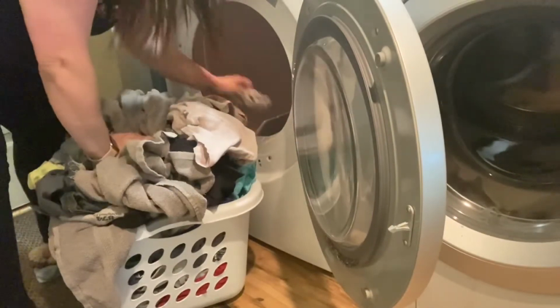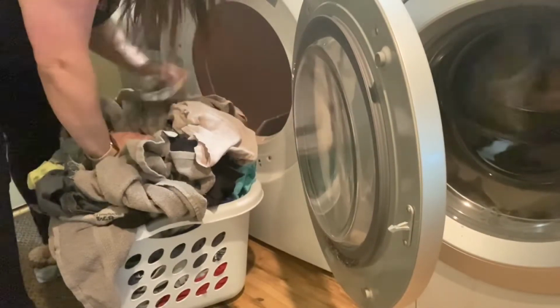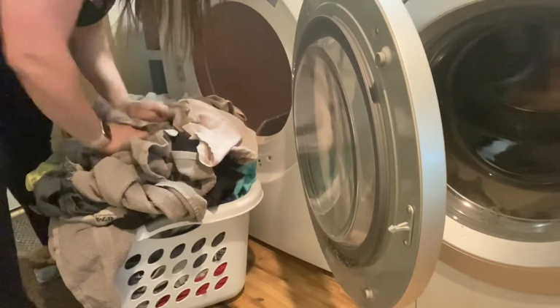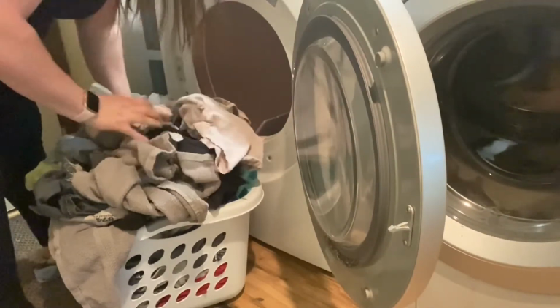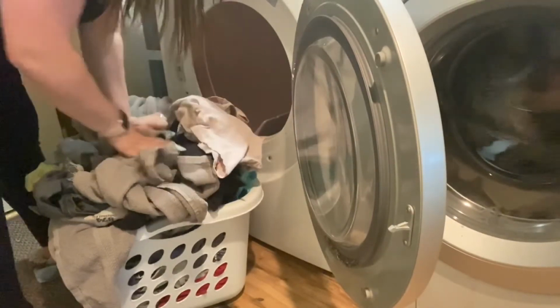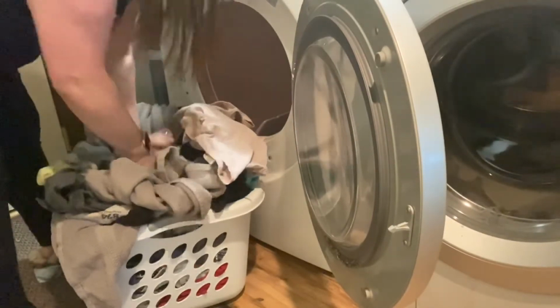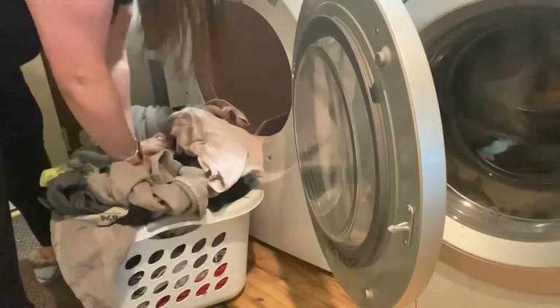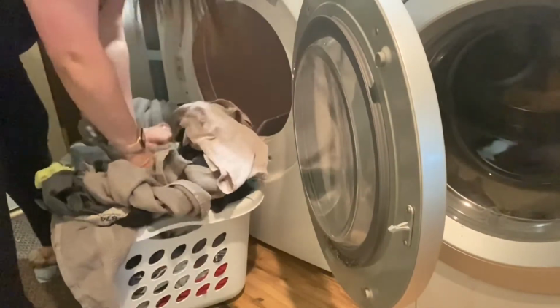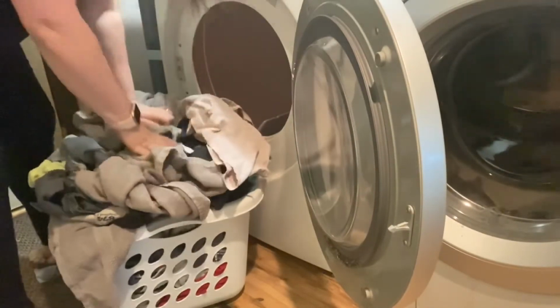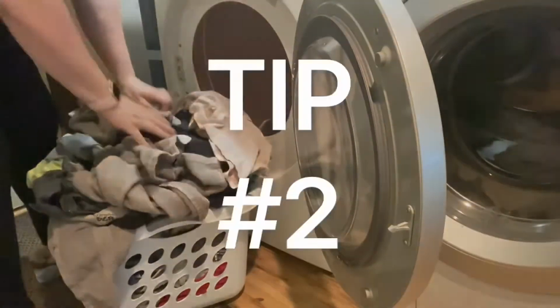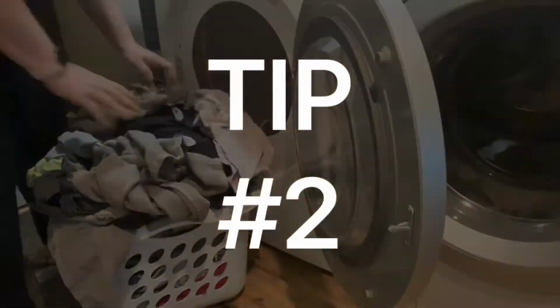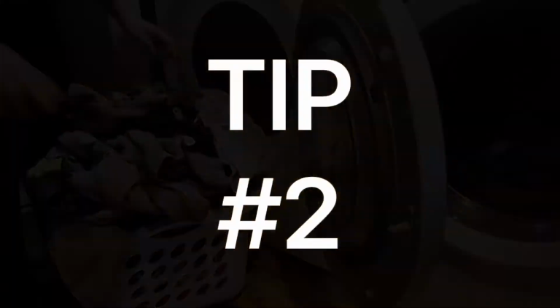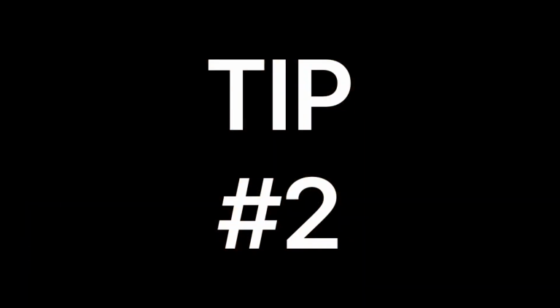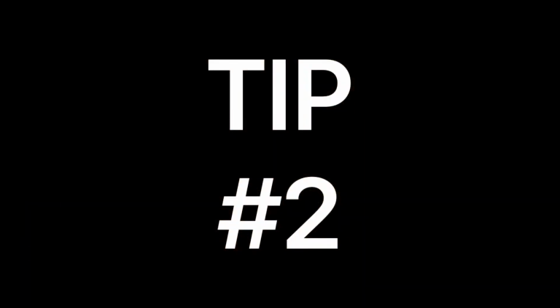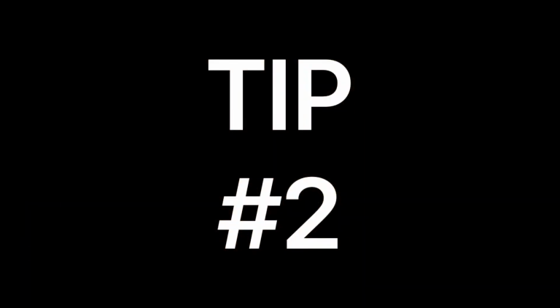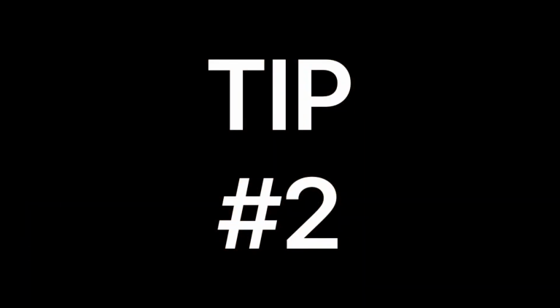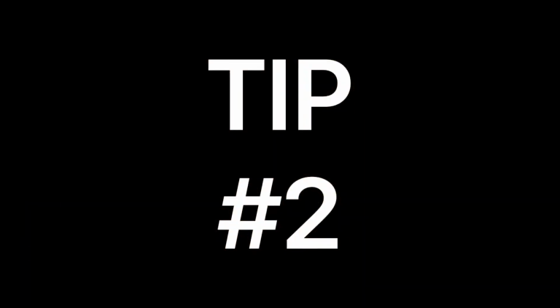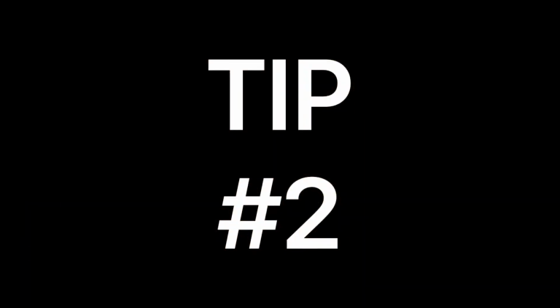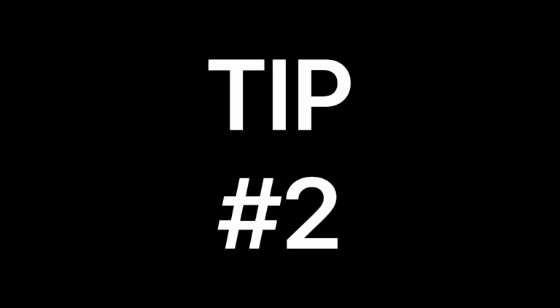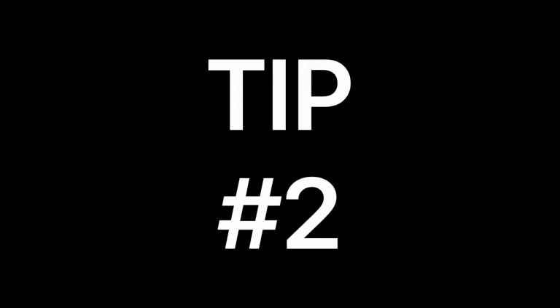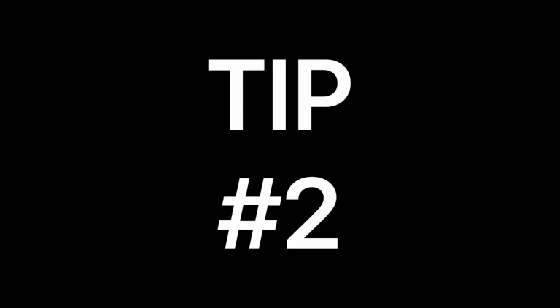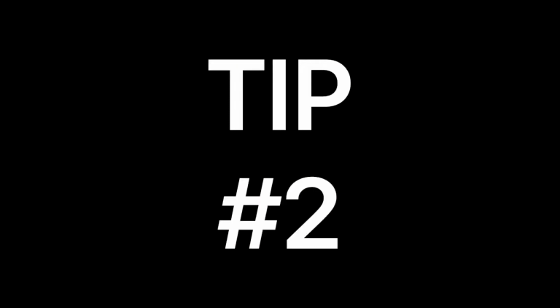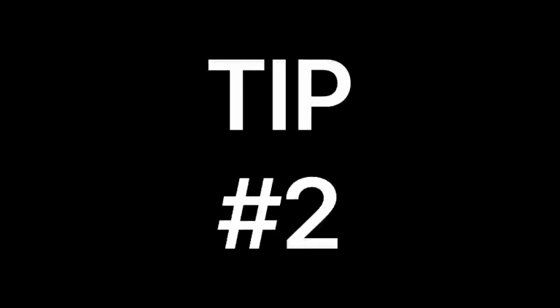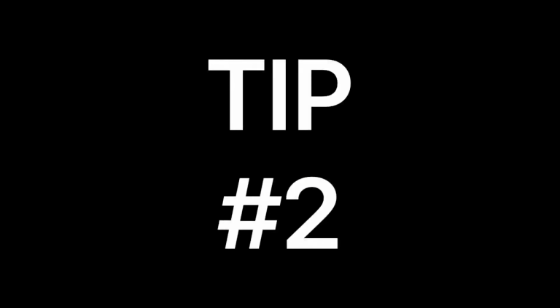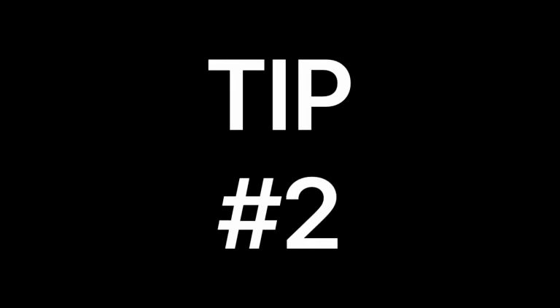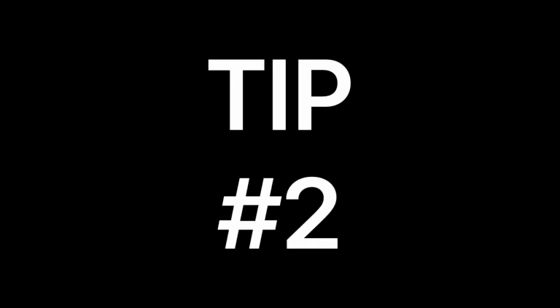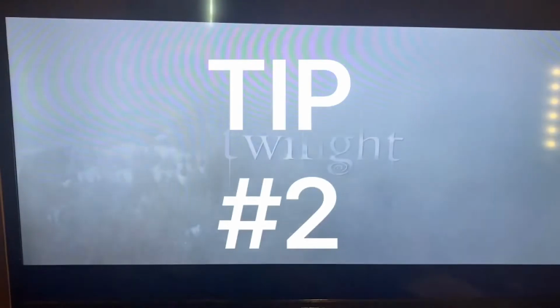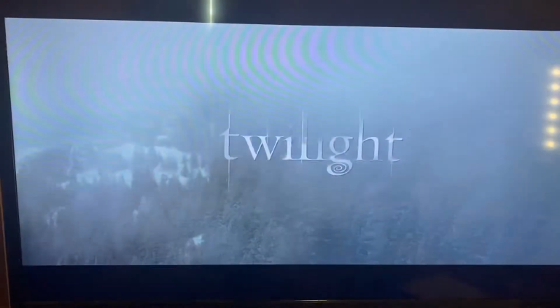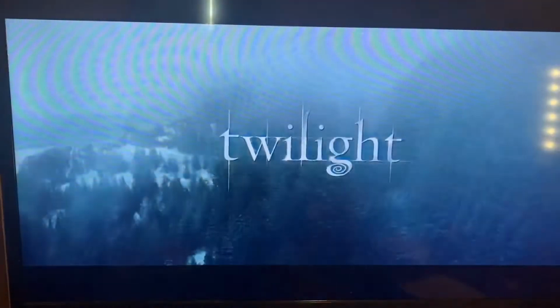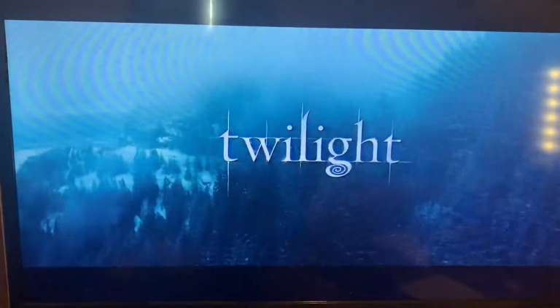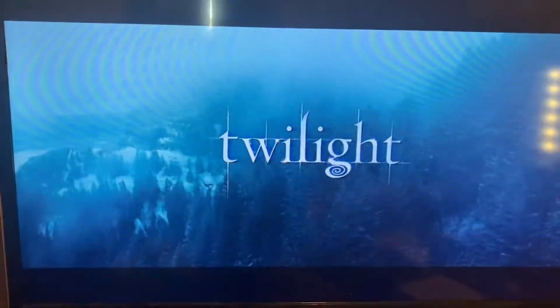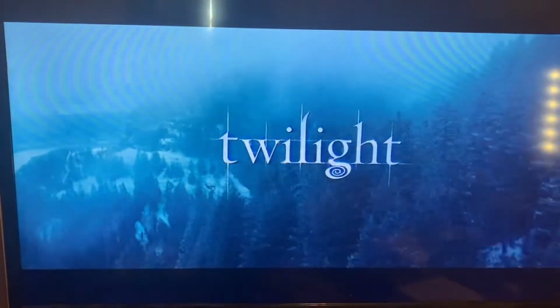My second tip is turn on a show that you love. It'll make your time pass so much quicker.